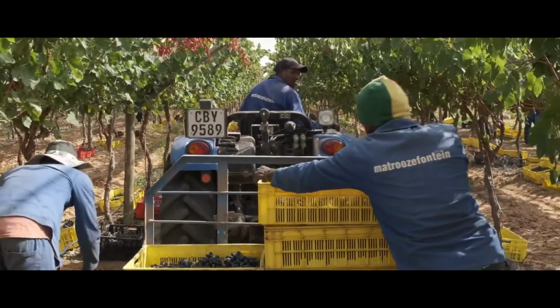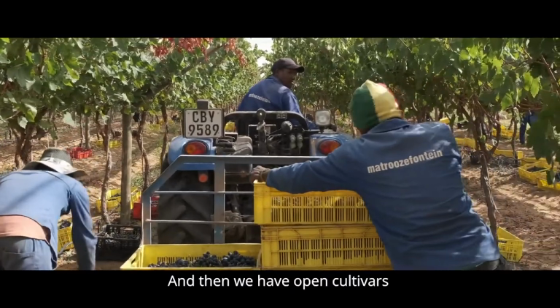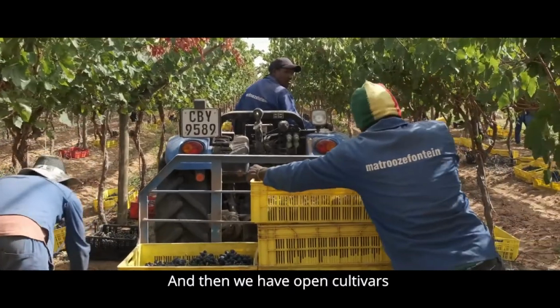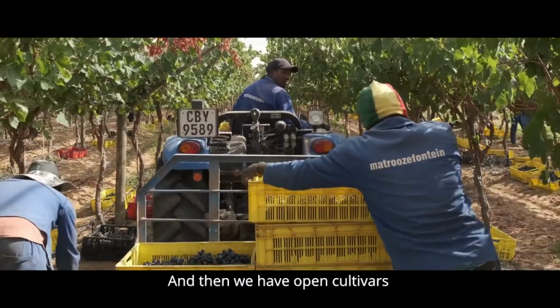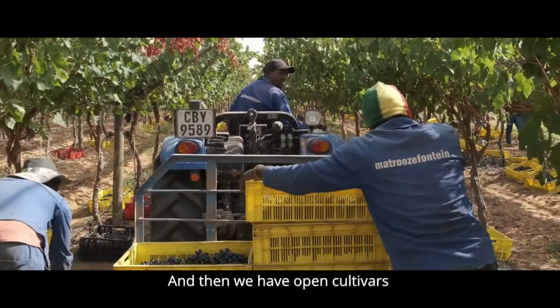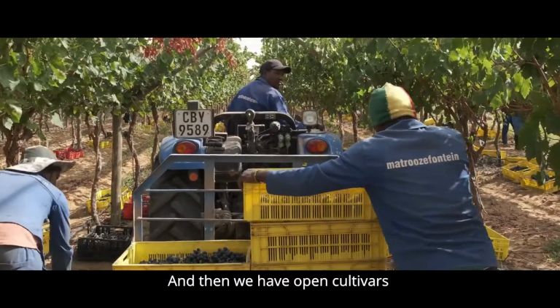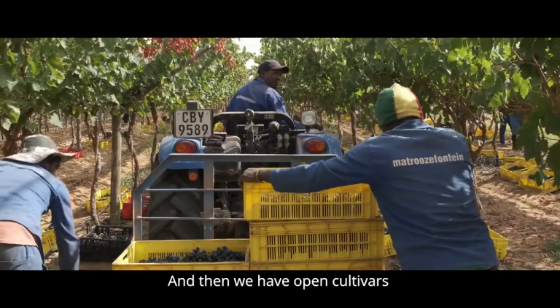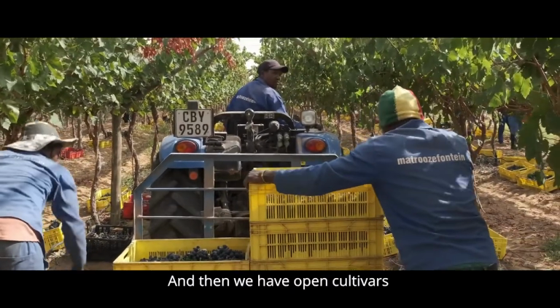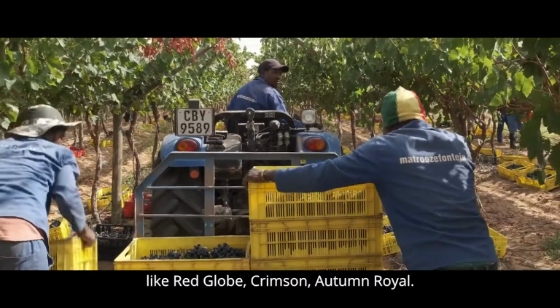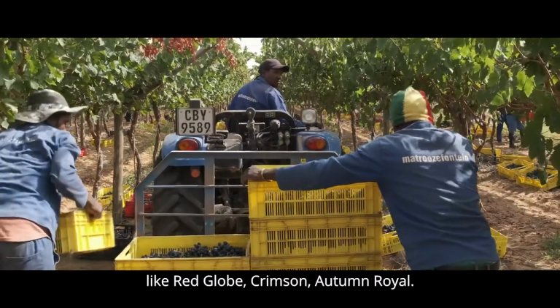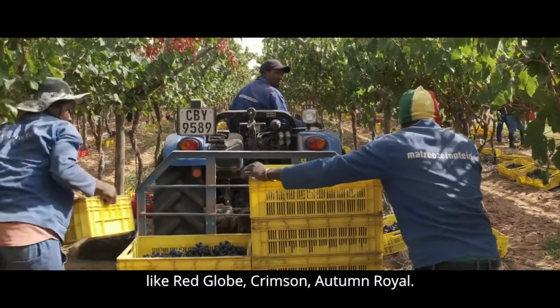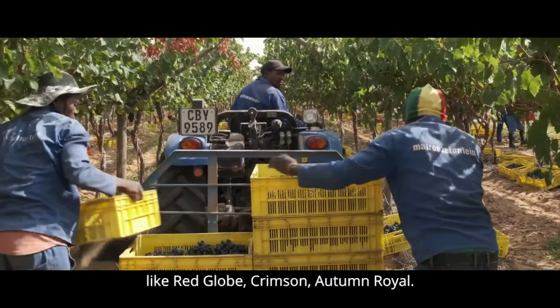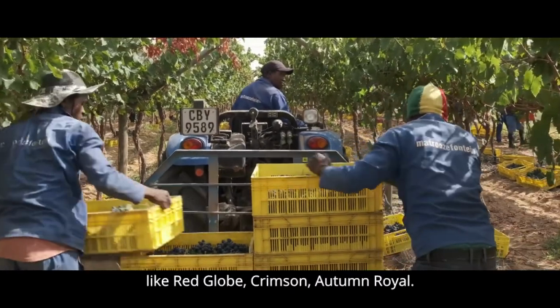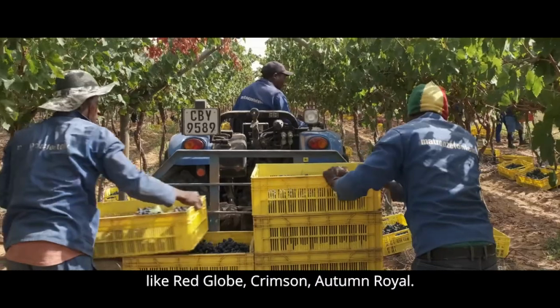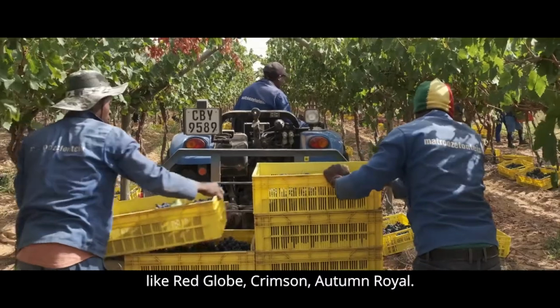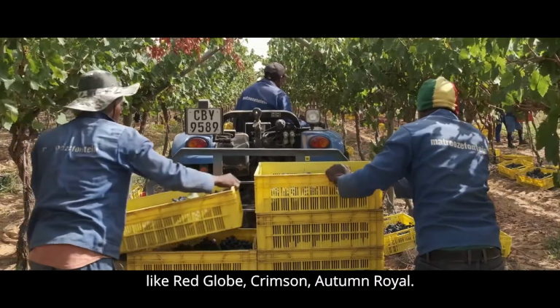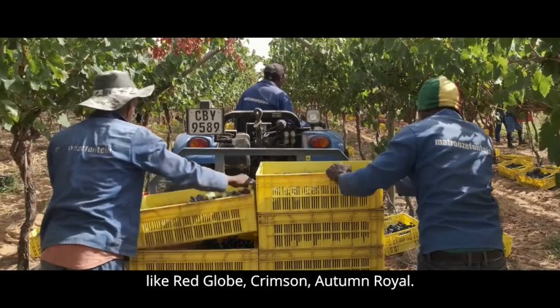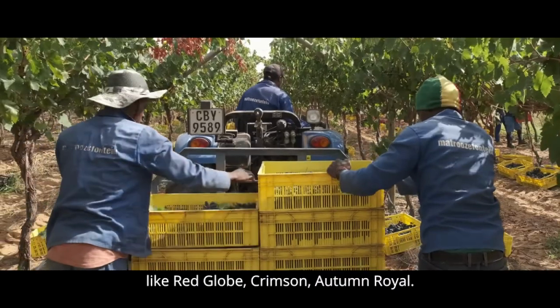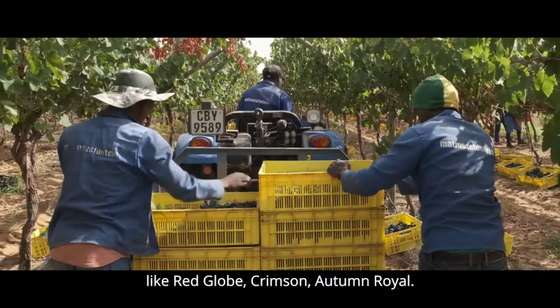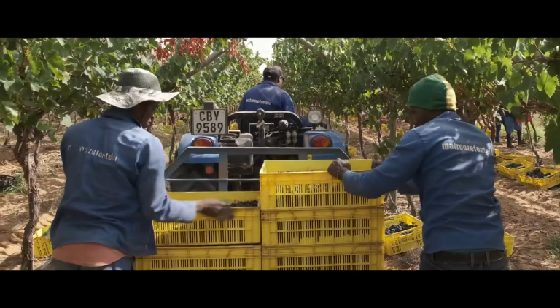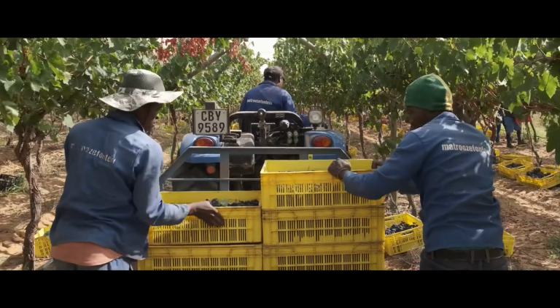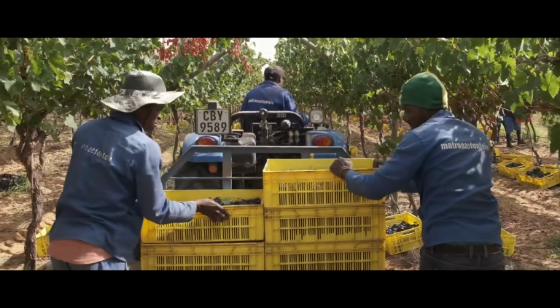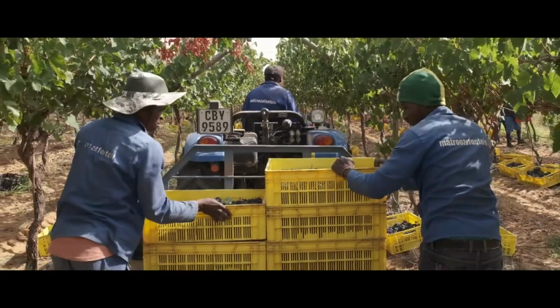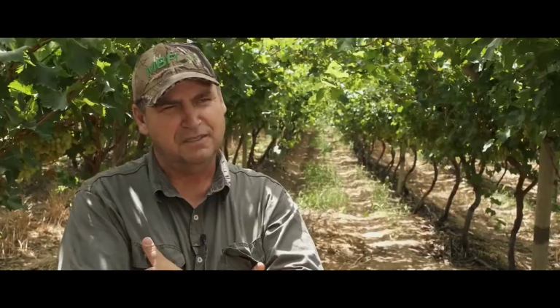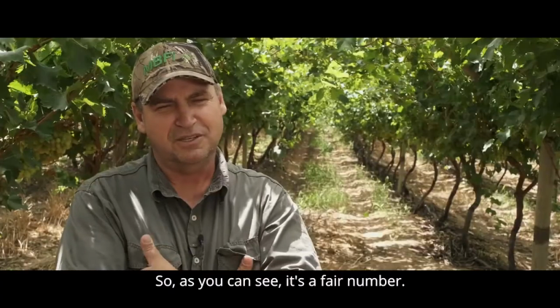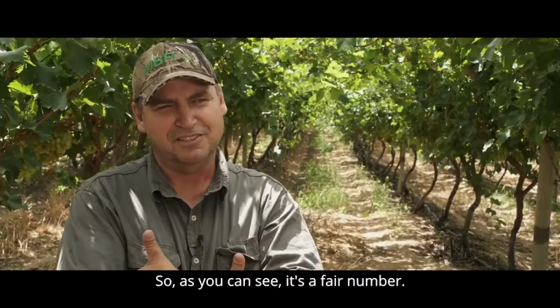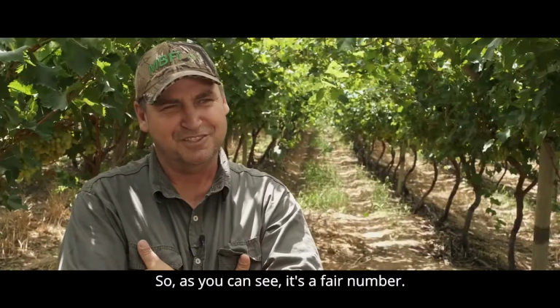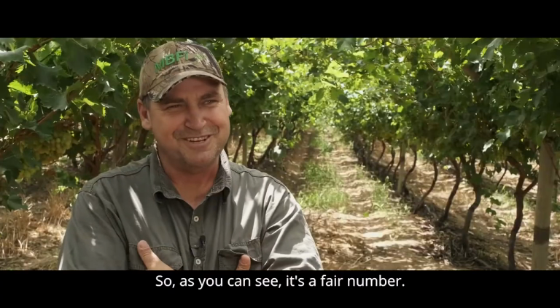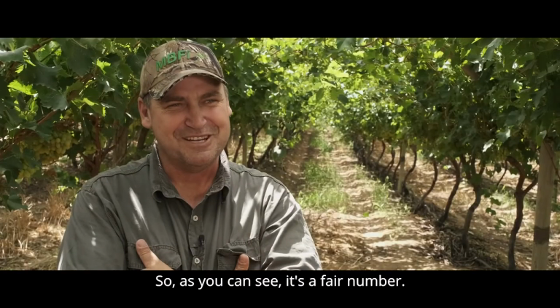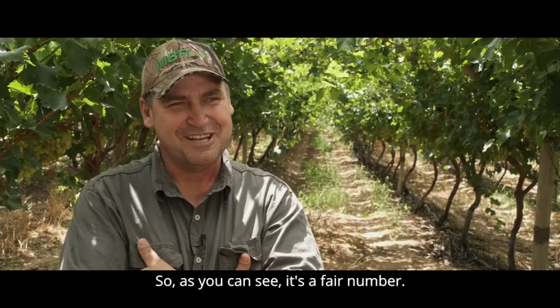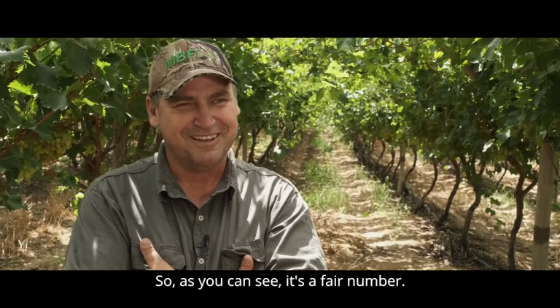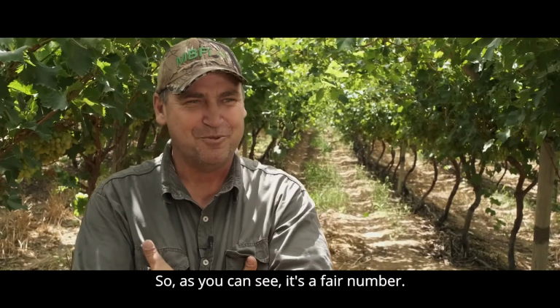And then there are also cultivars like Red Lobe, Crimson, Autumn, Royal. So as you can see, it's a really big lineup.